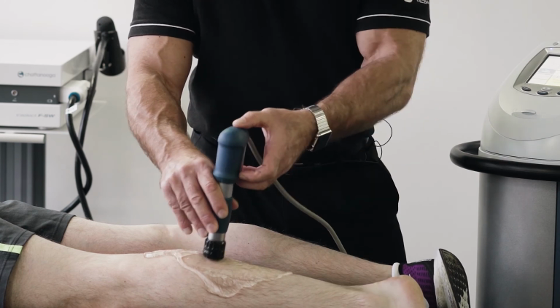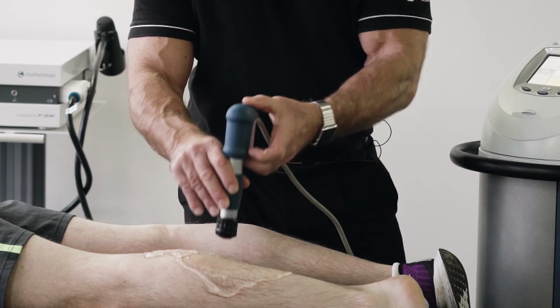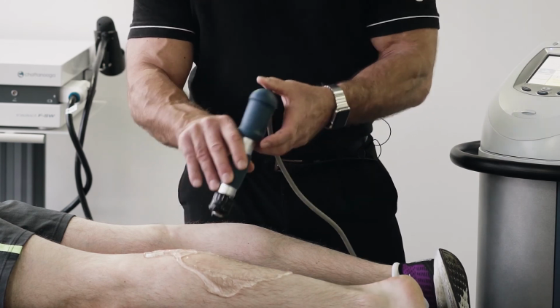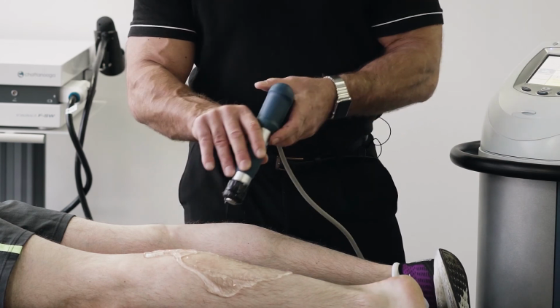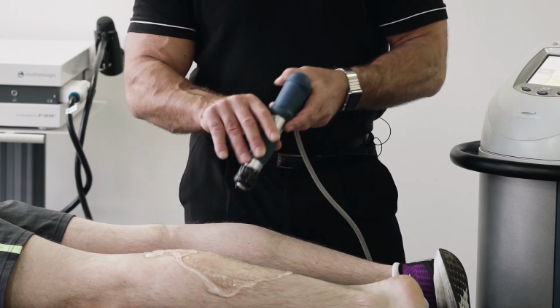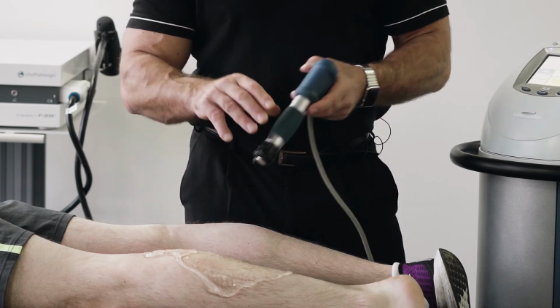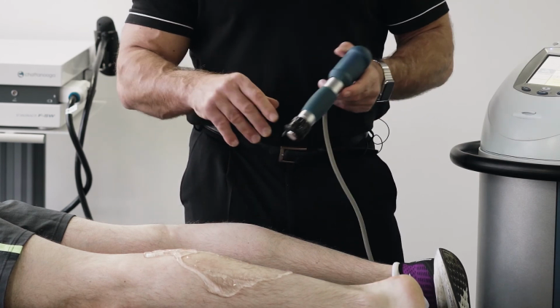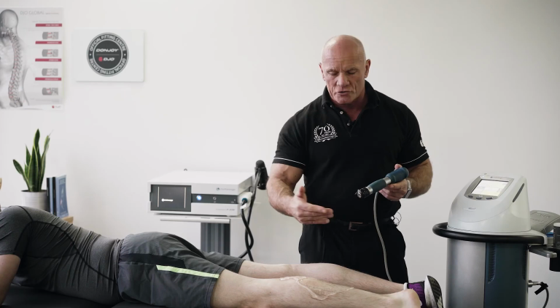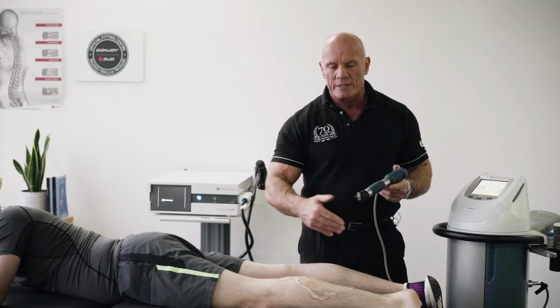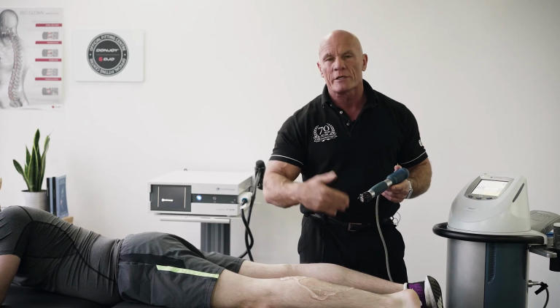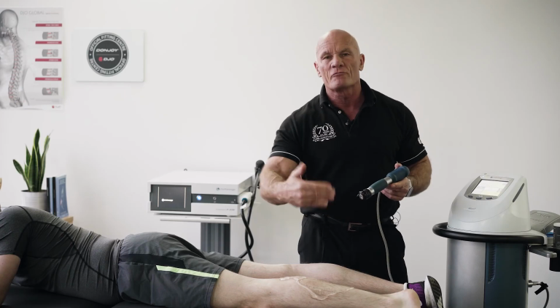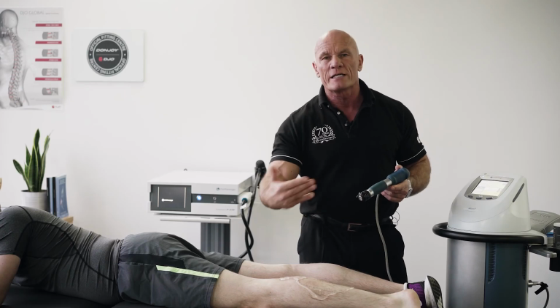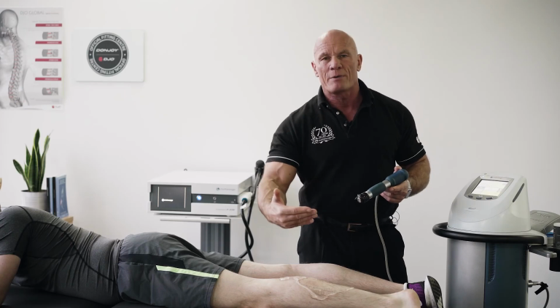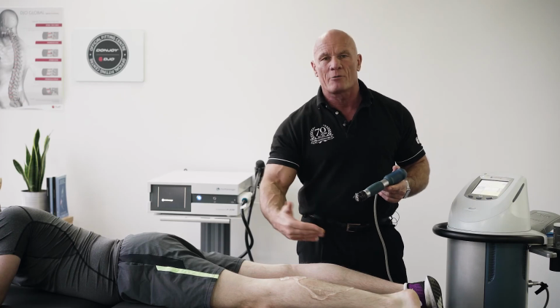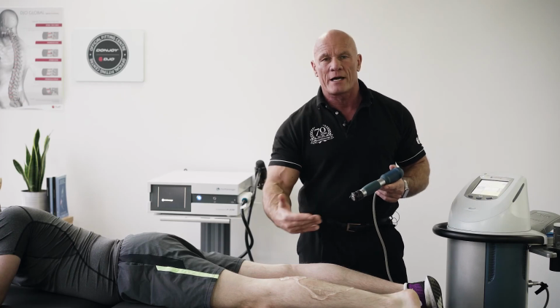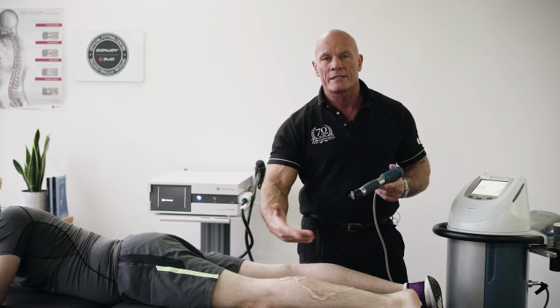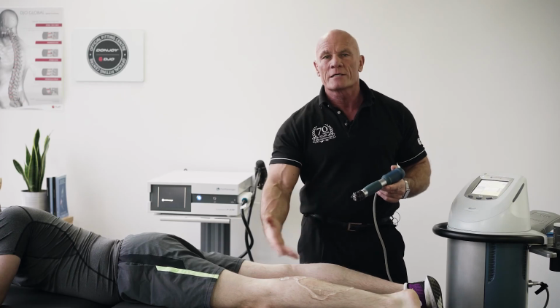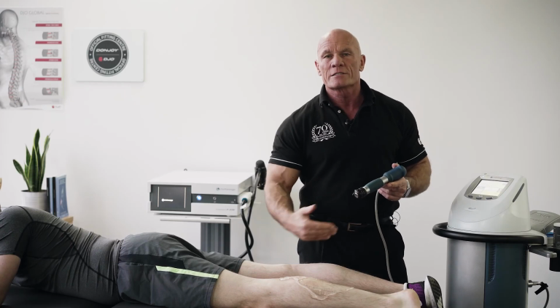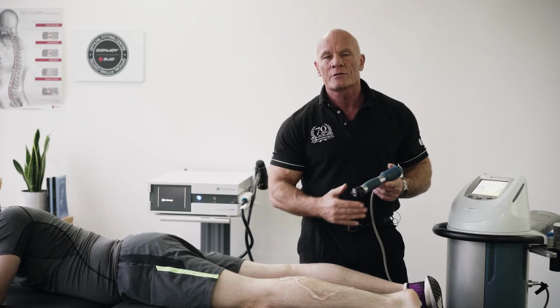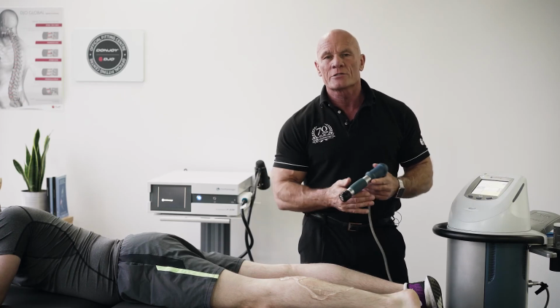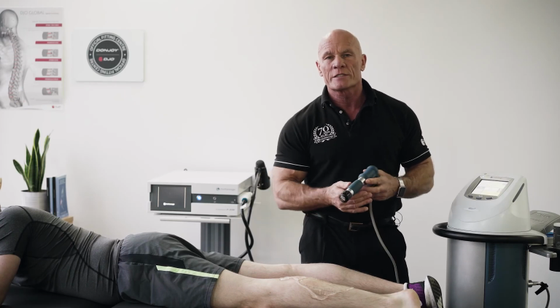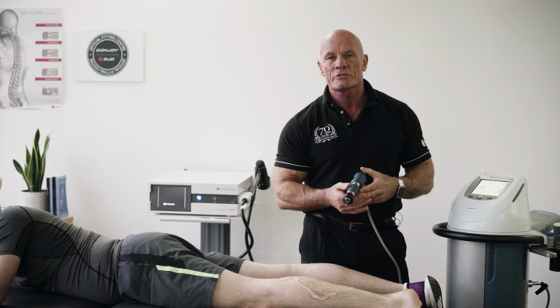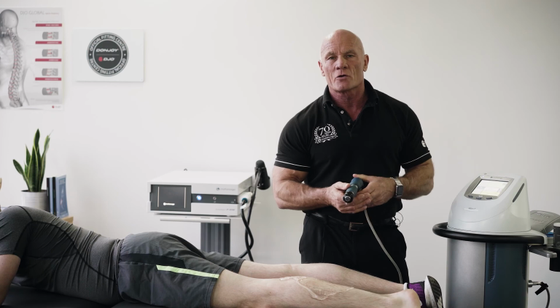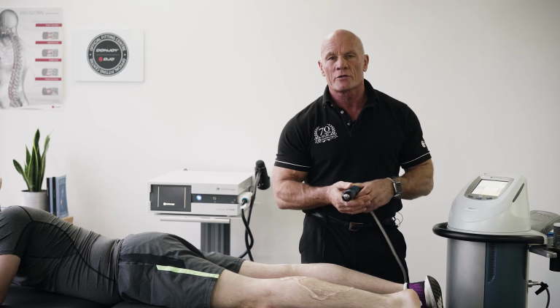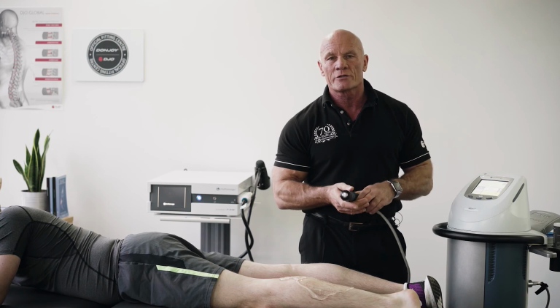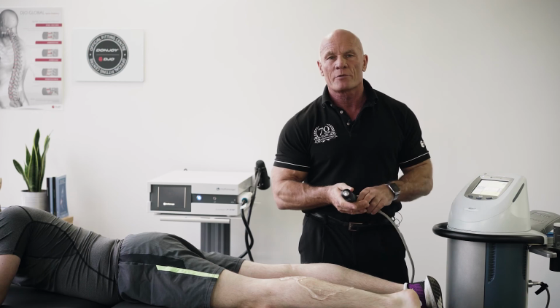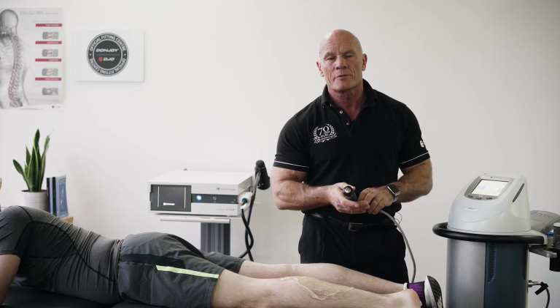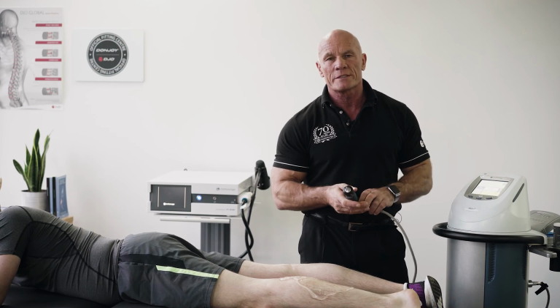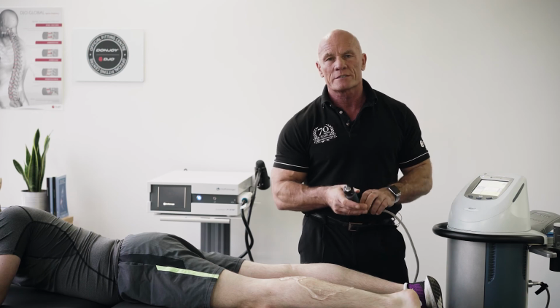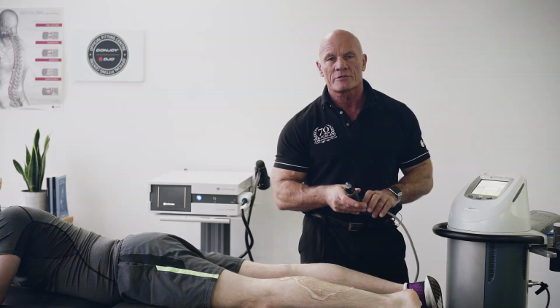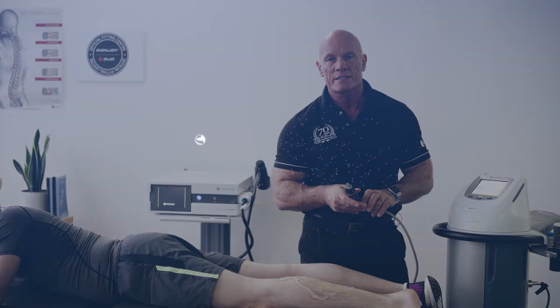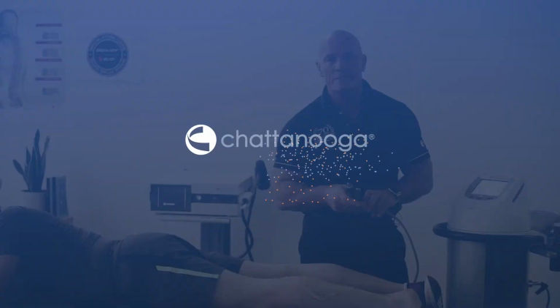After you finish your treatment, repalpate to ensure that the problem is corrected. You'll find it.